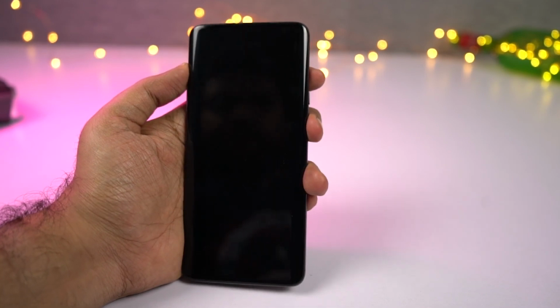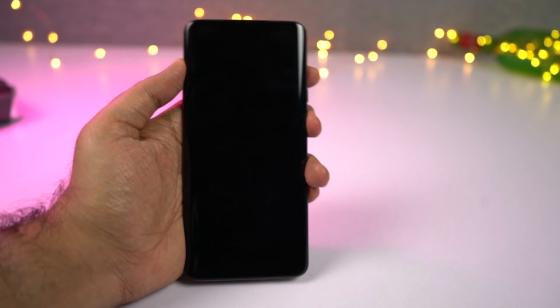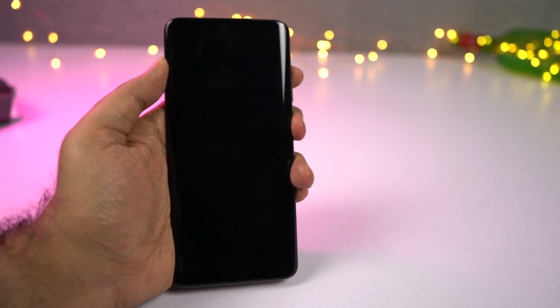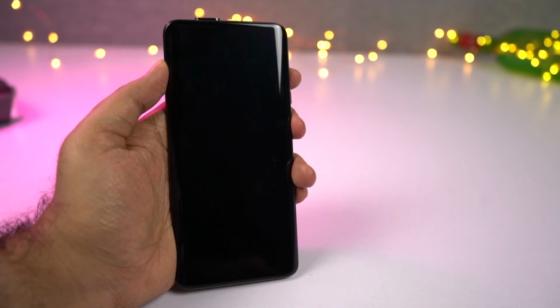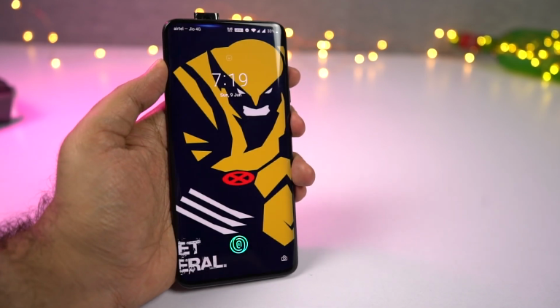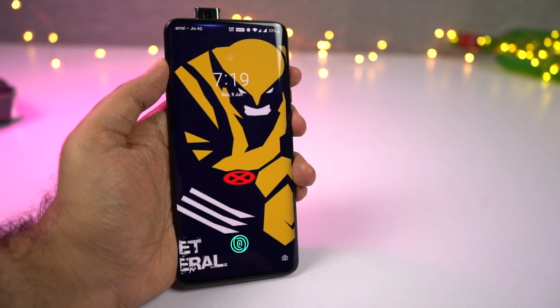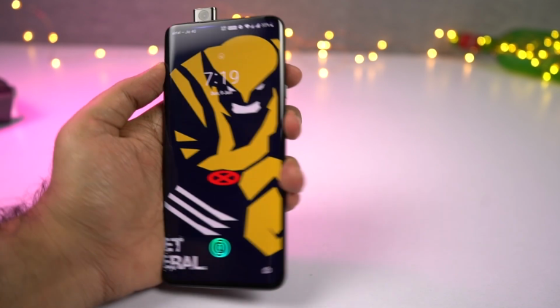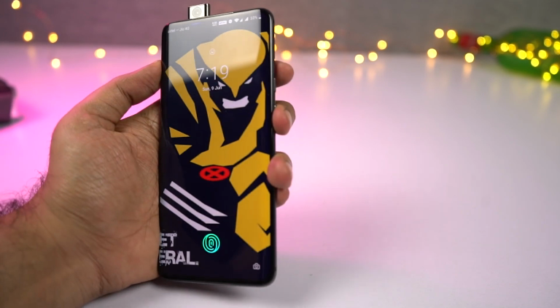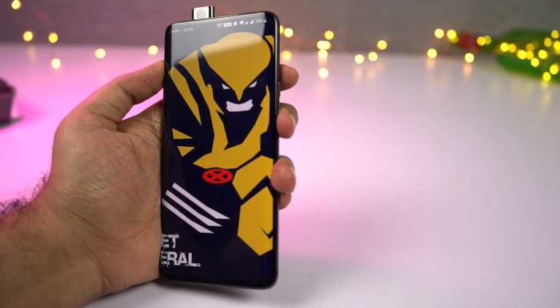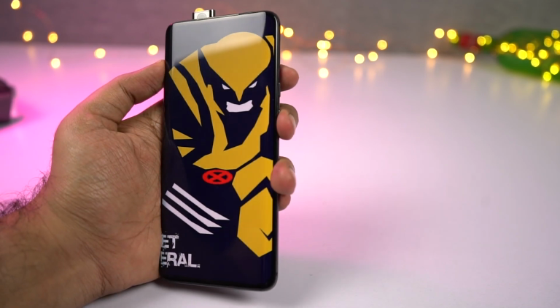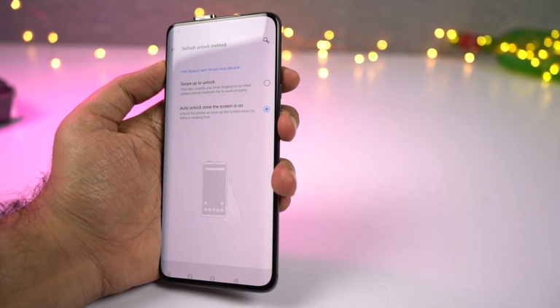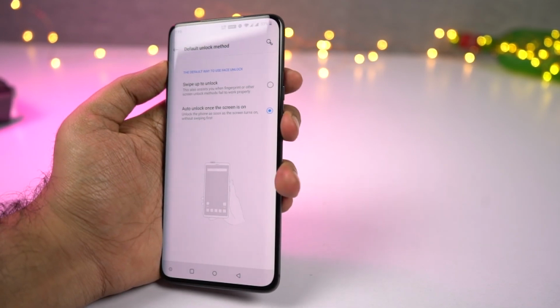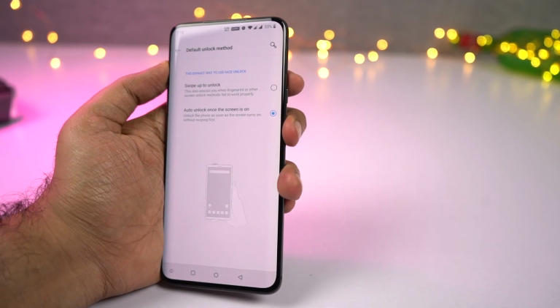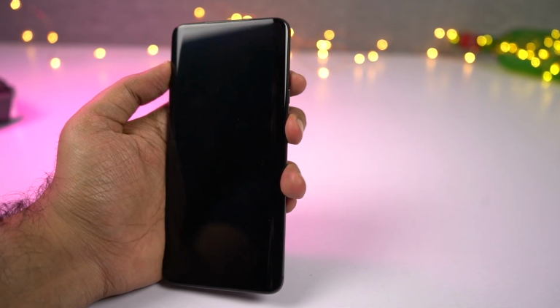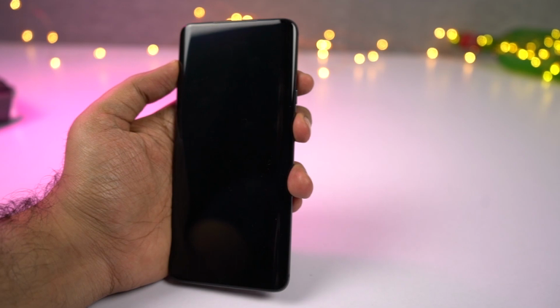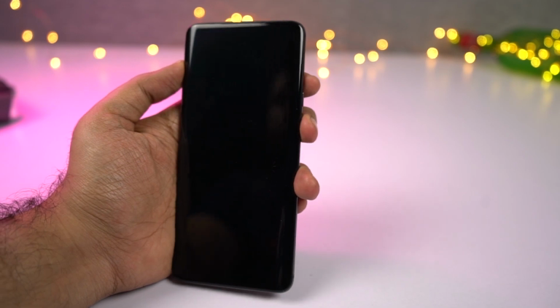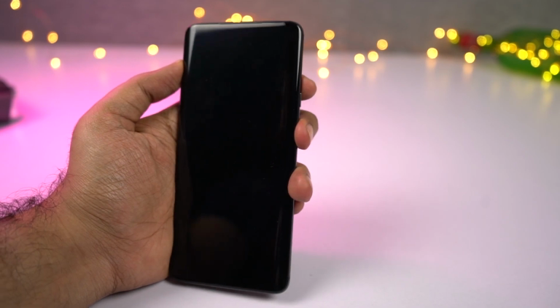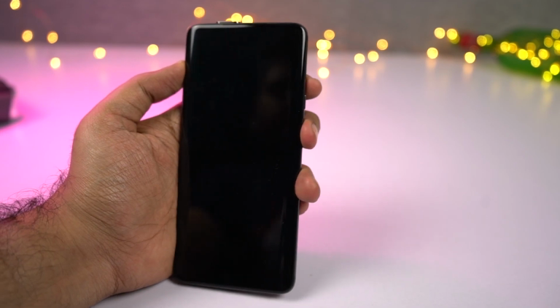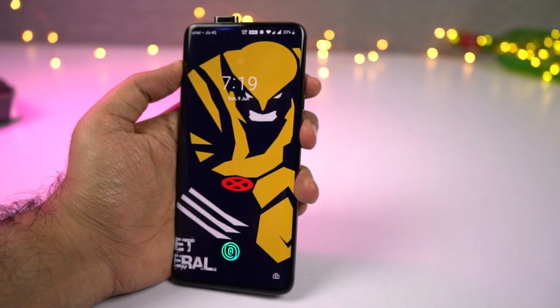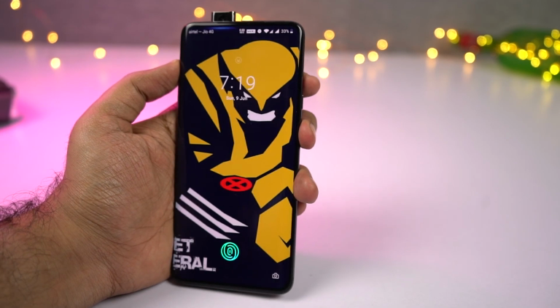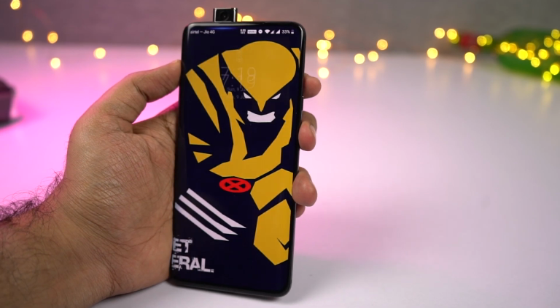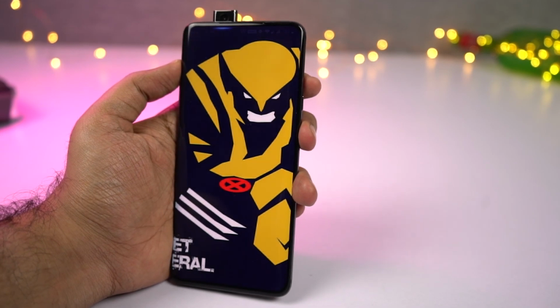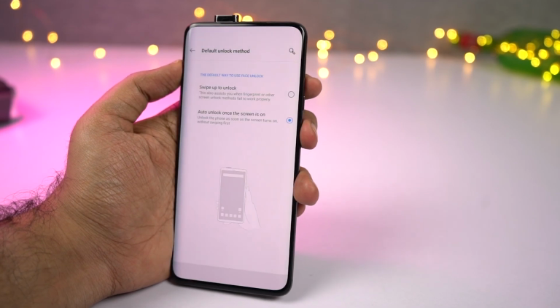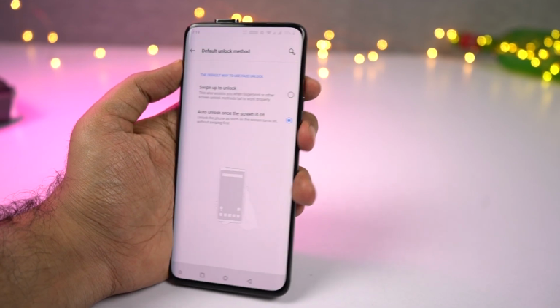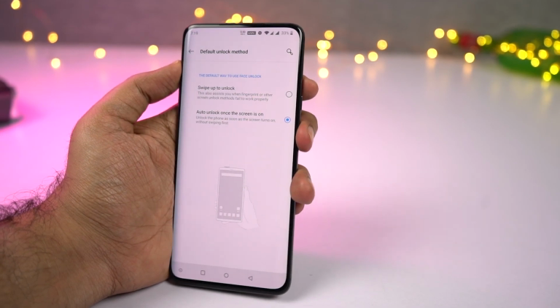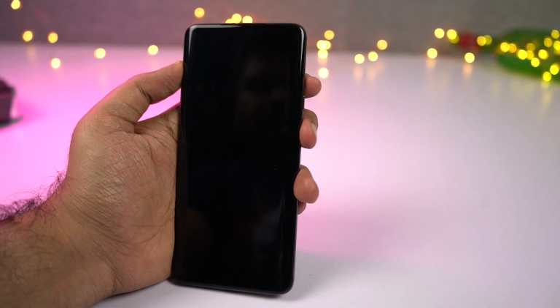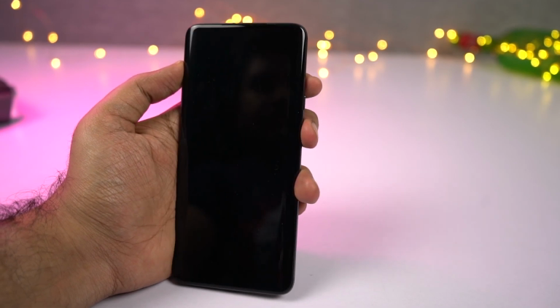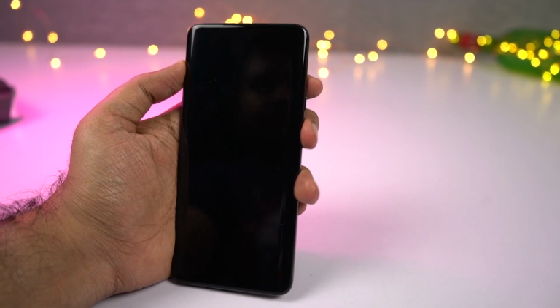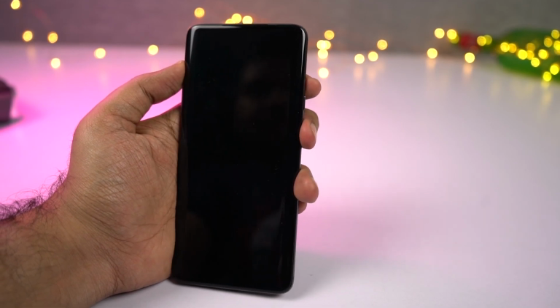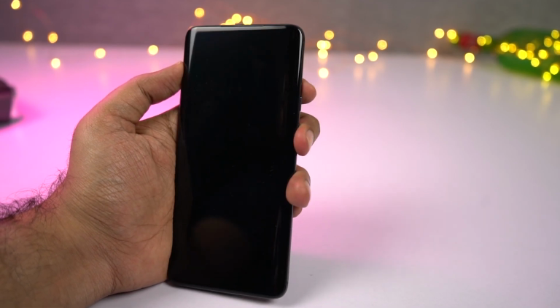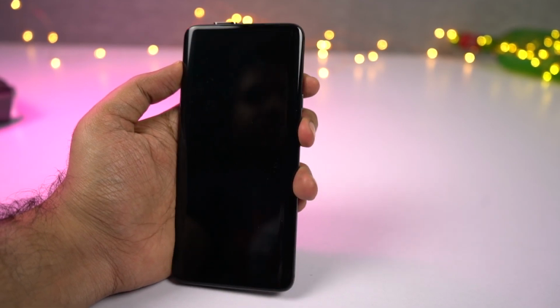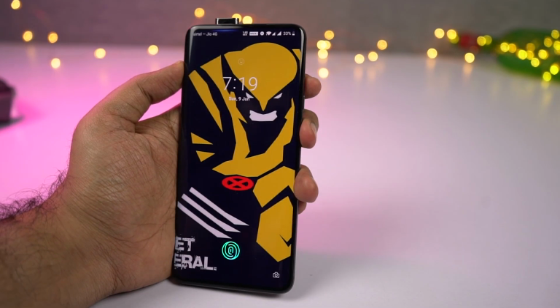Personally, I like the fingerprint scanner — it's also super fast — so I ended up not using face unlock at all.